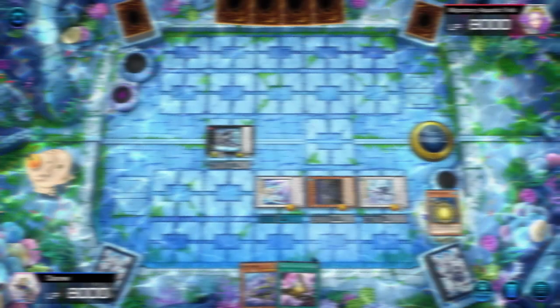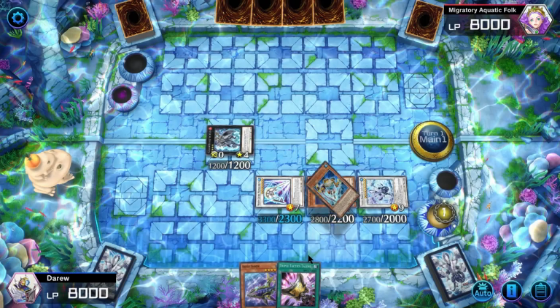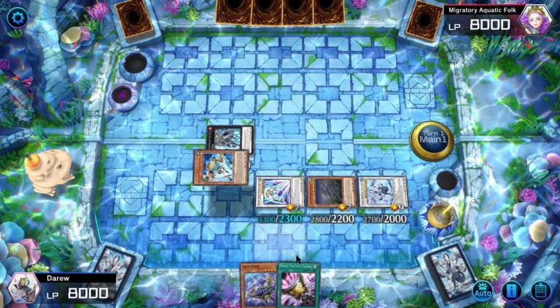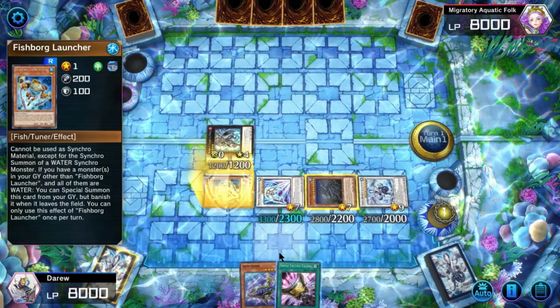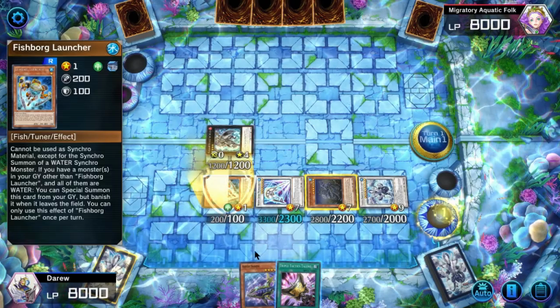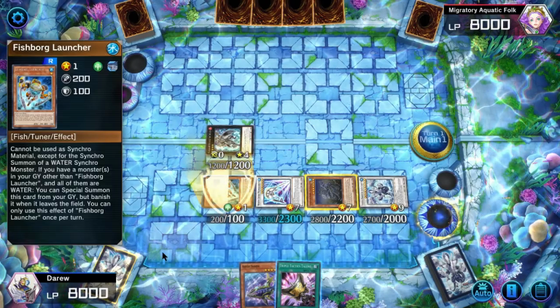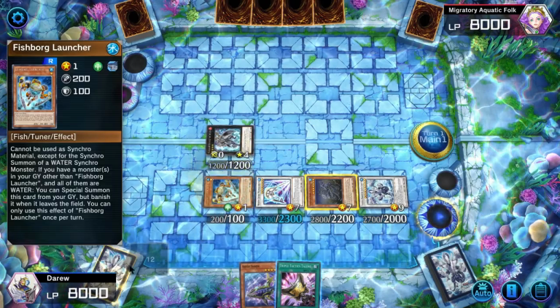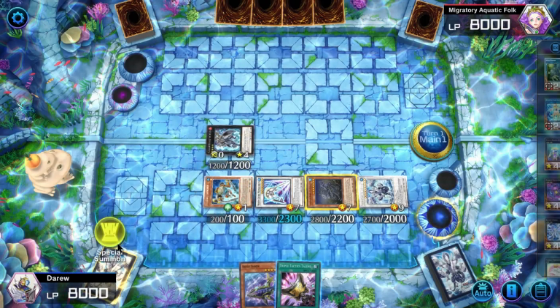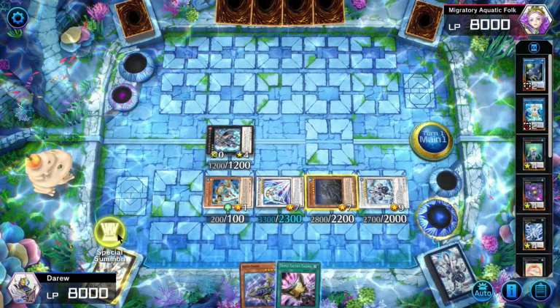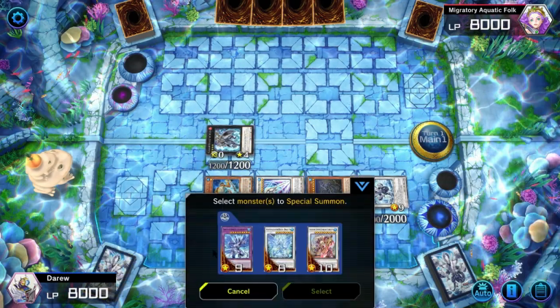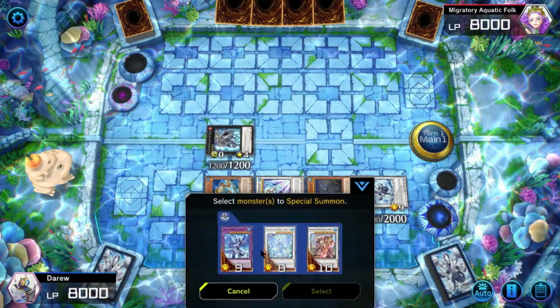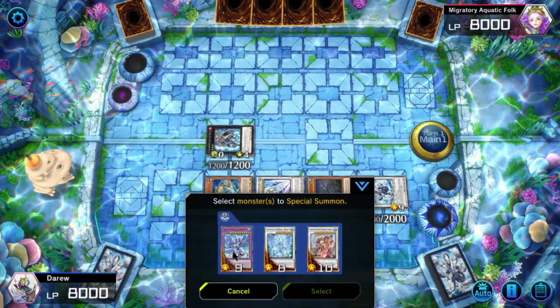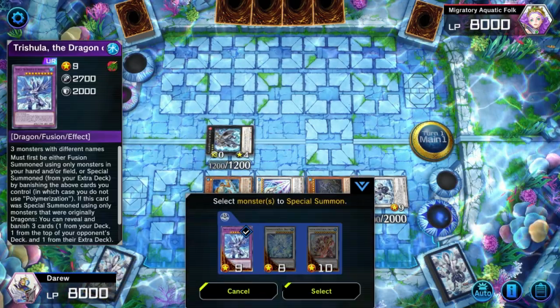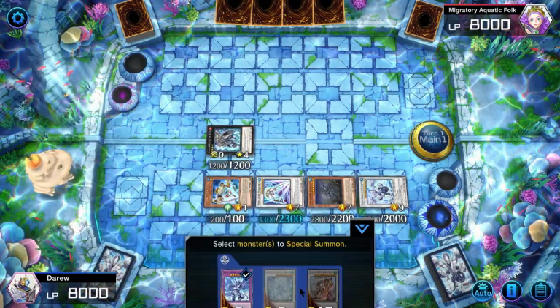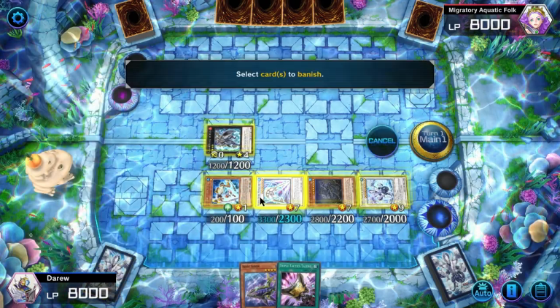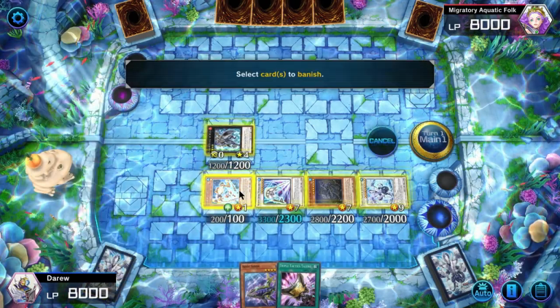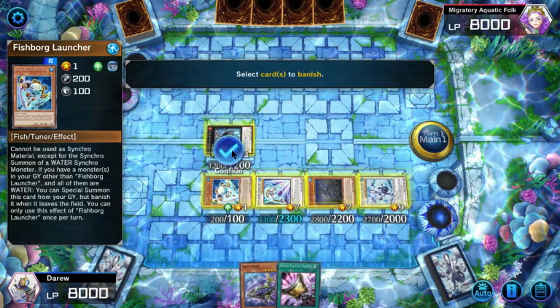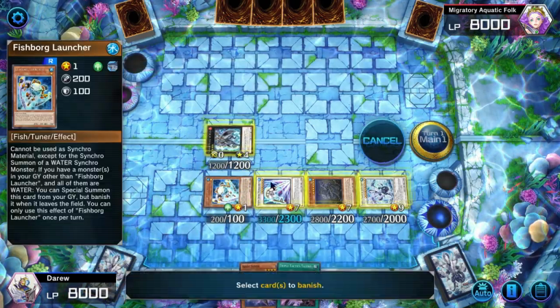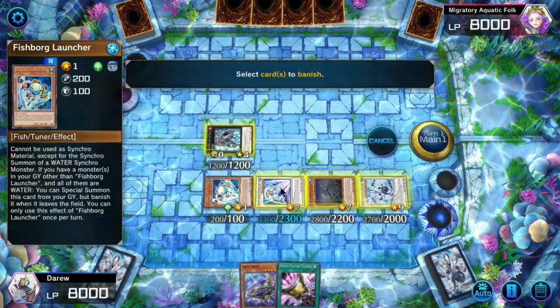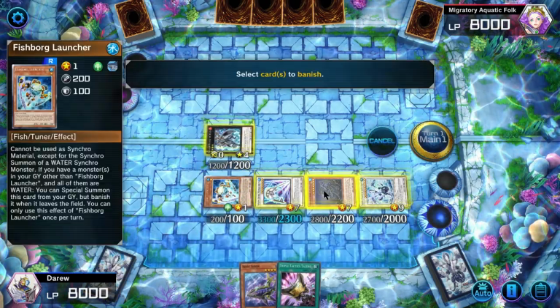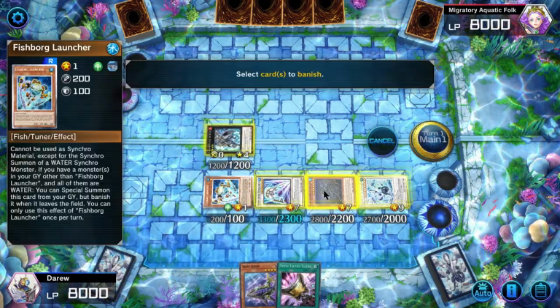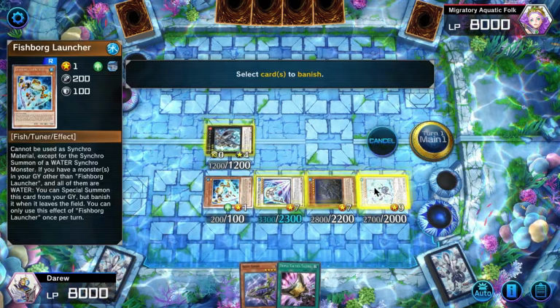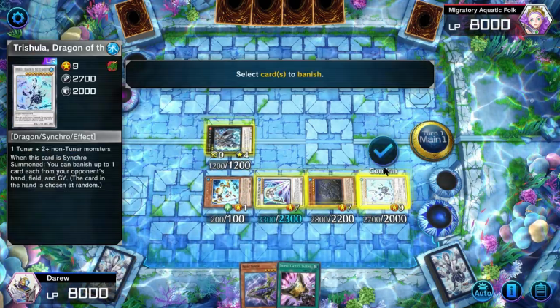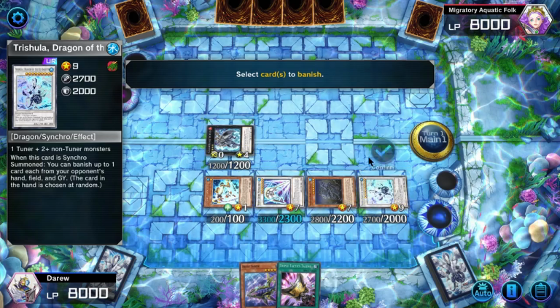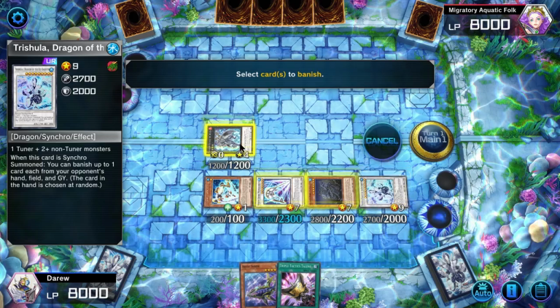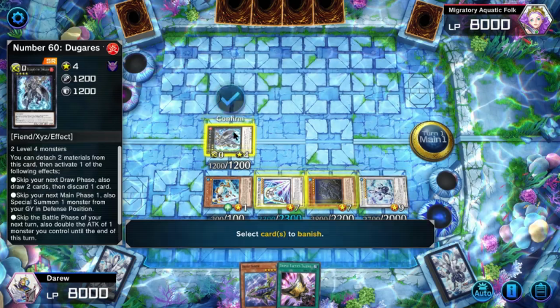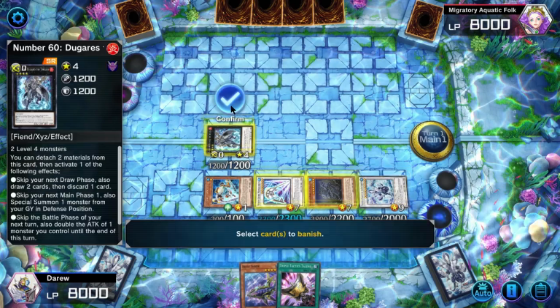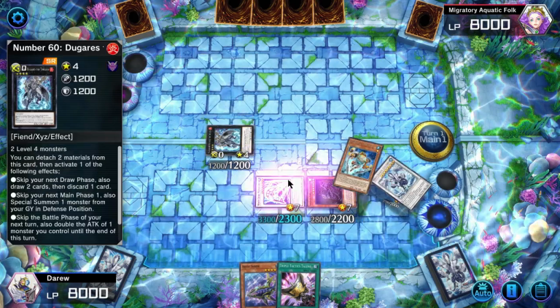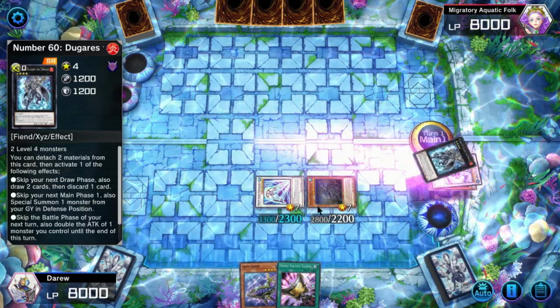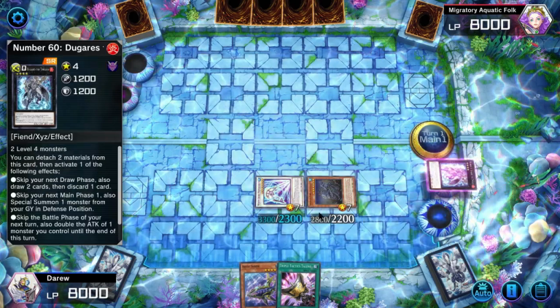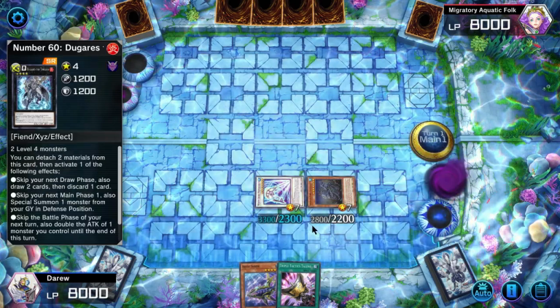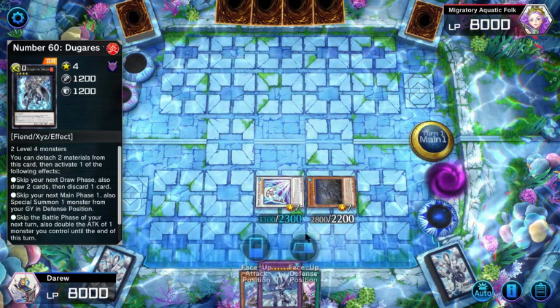You can do this exact same combo with Dagarus — we'll just be banishing Dagarus with the Fusion Trishula instead.